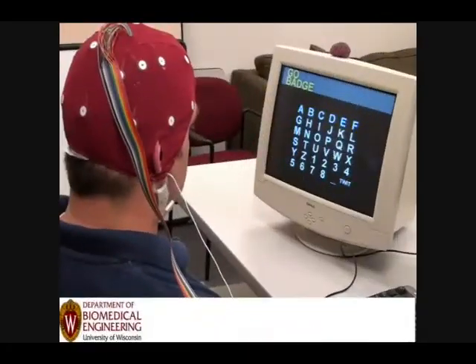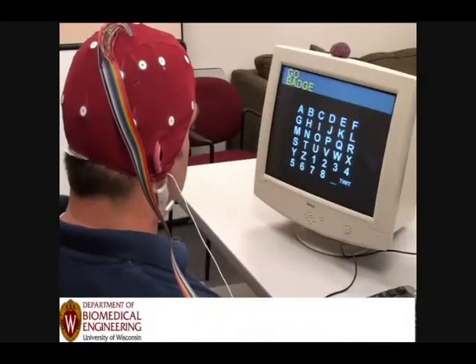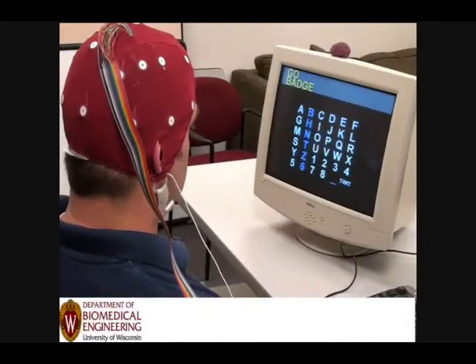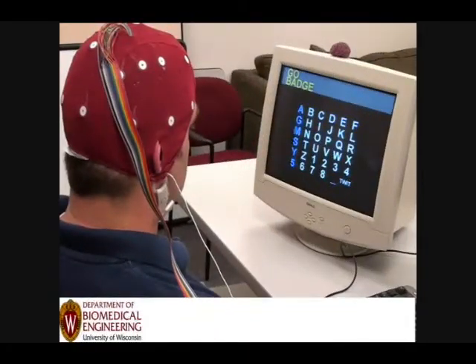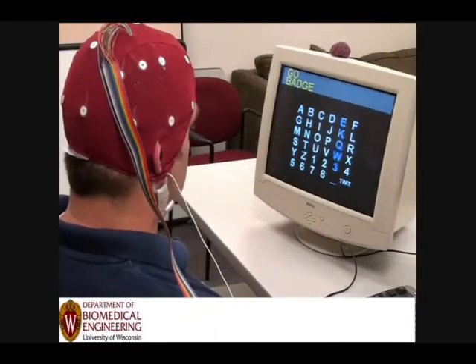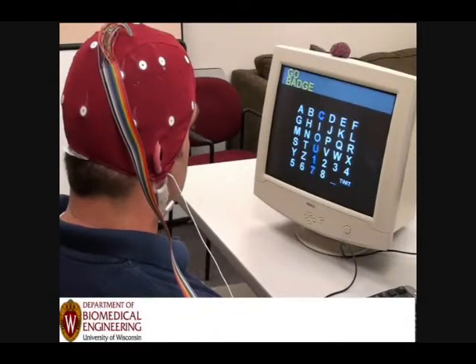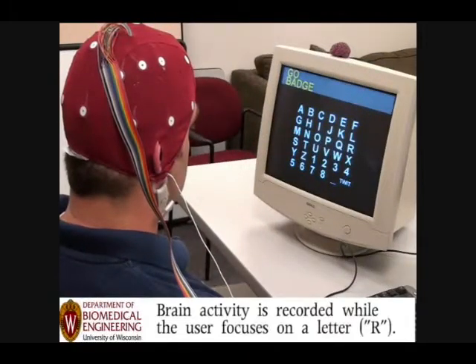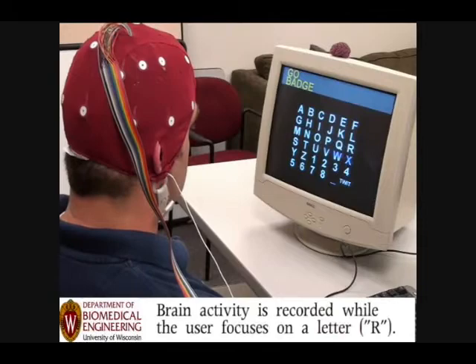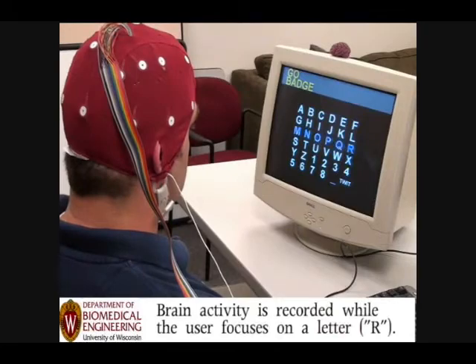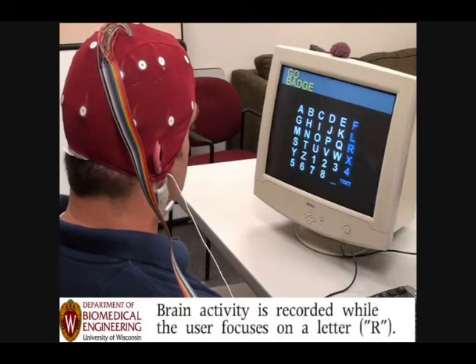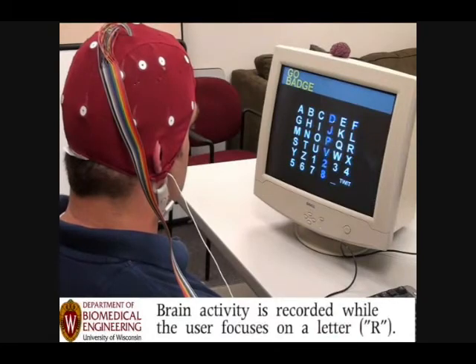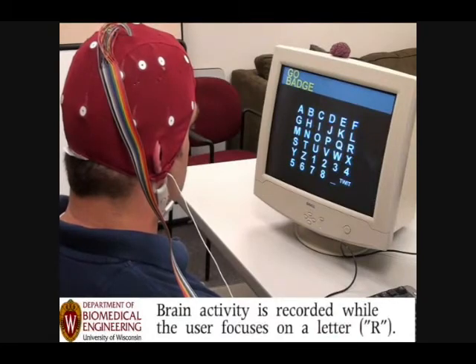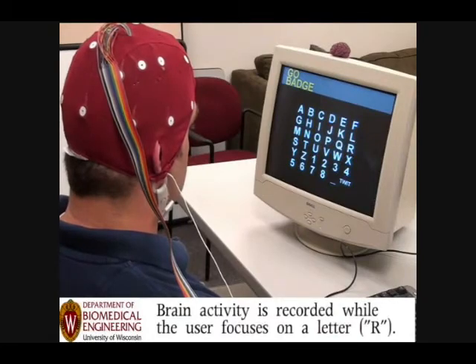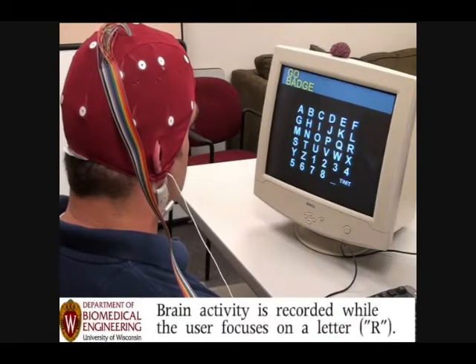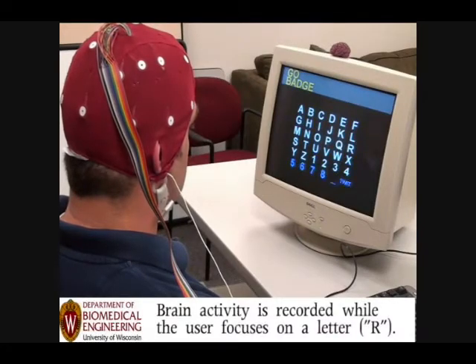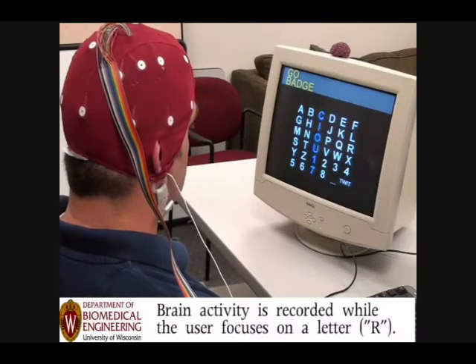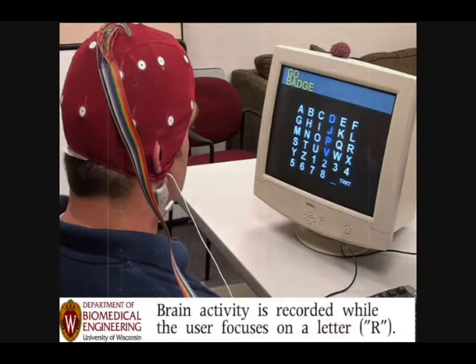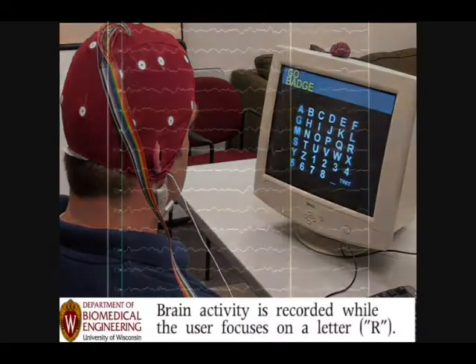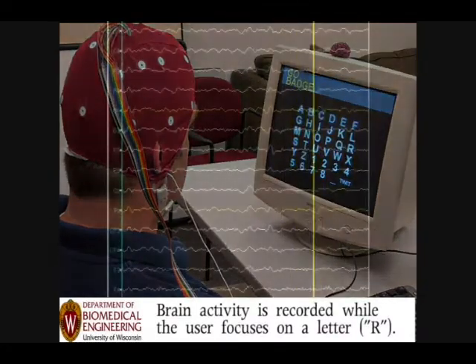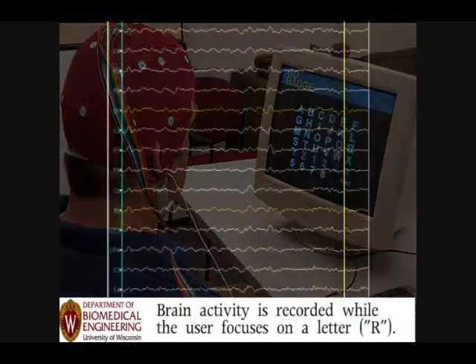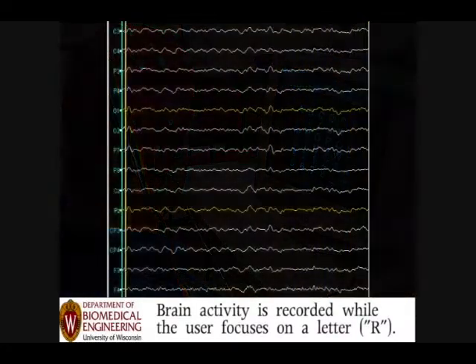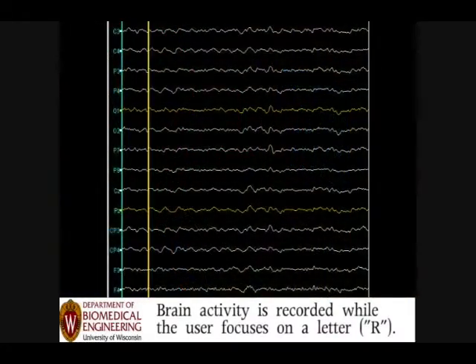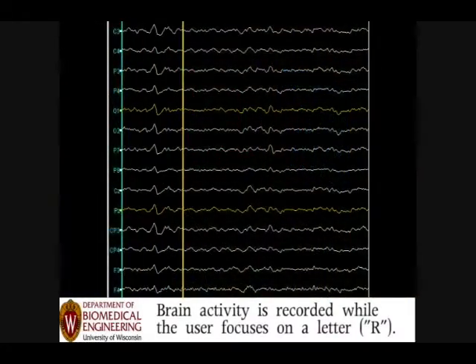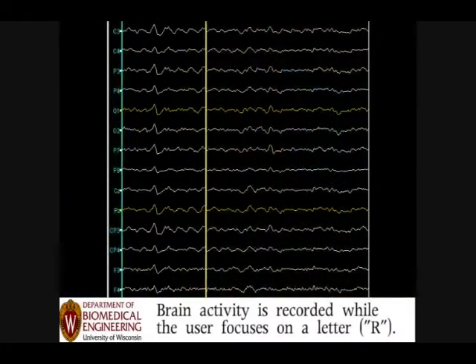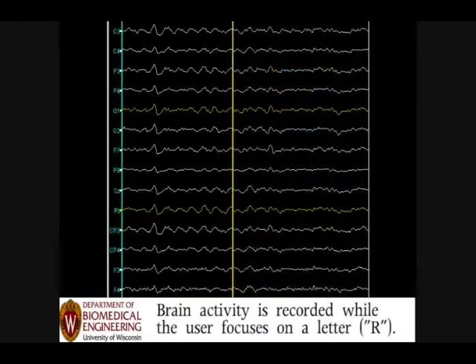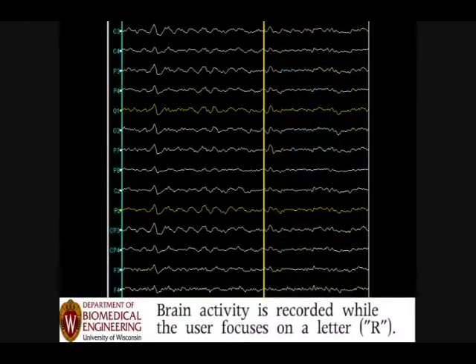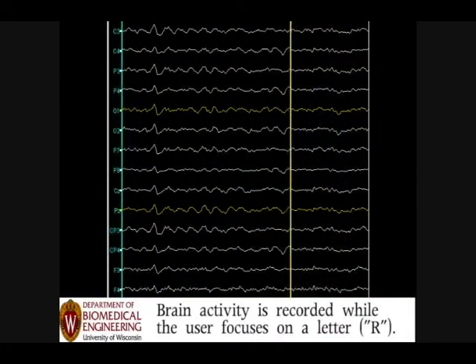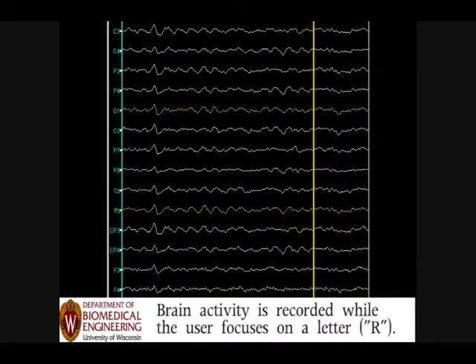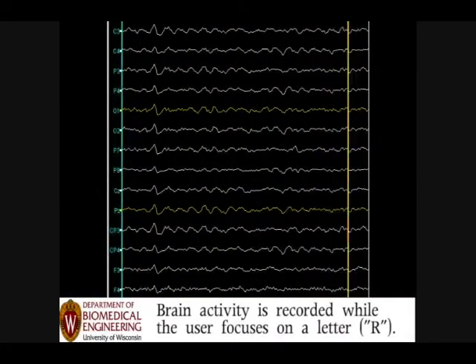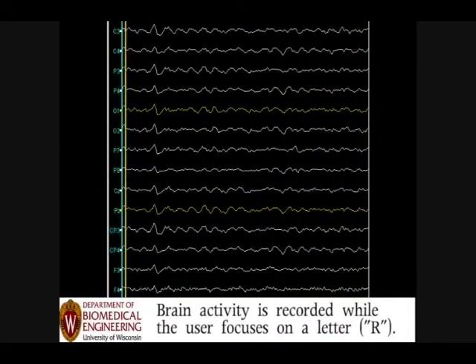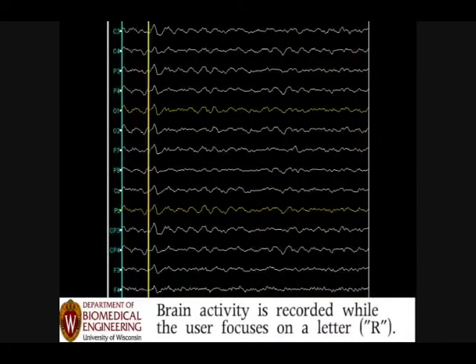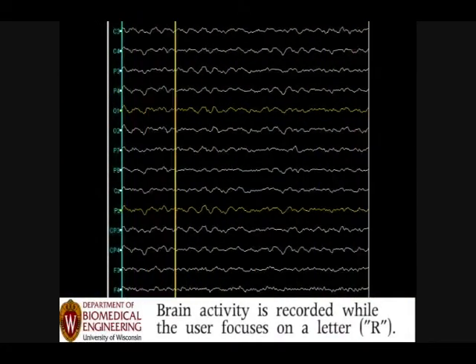This was sent to me. You probably first saw it over on Gizmodo or maybe ReadWriteWeb. It's the Brain Twitter interface.